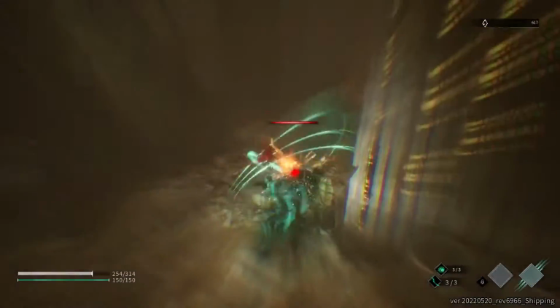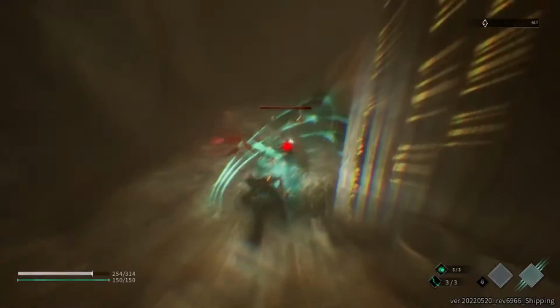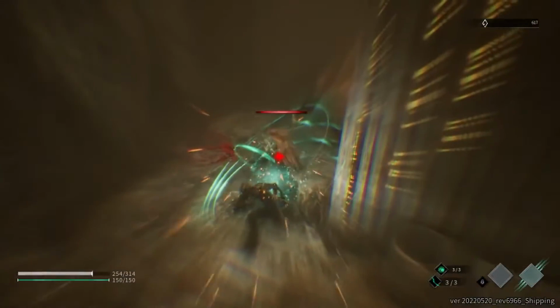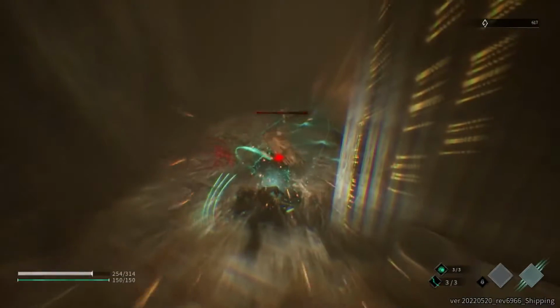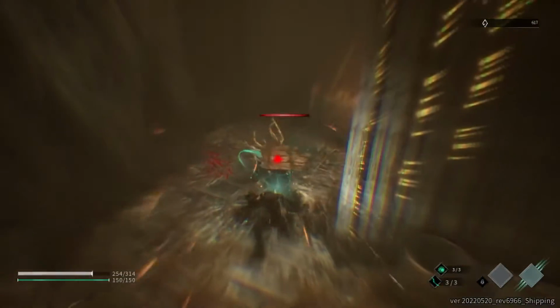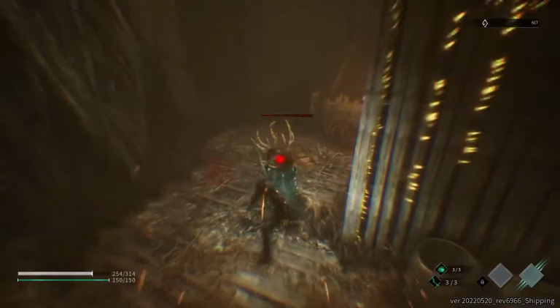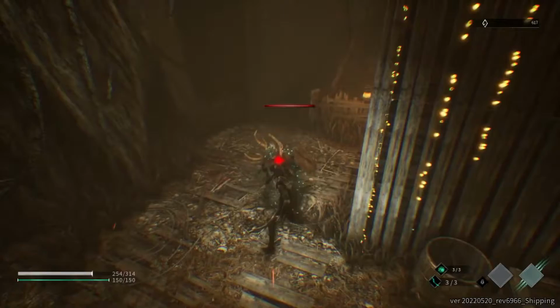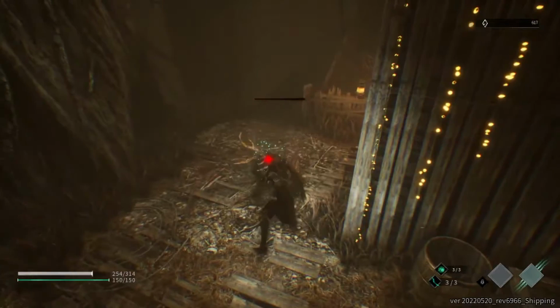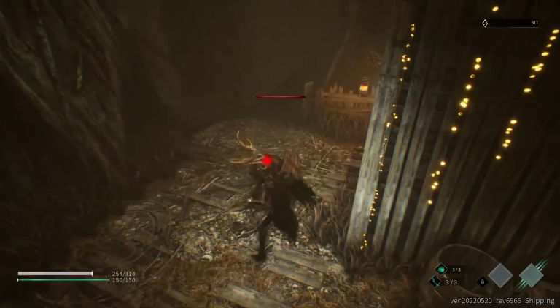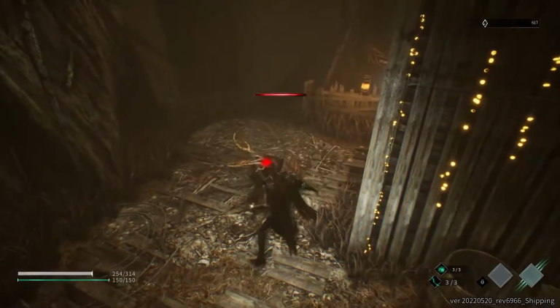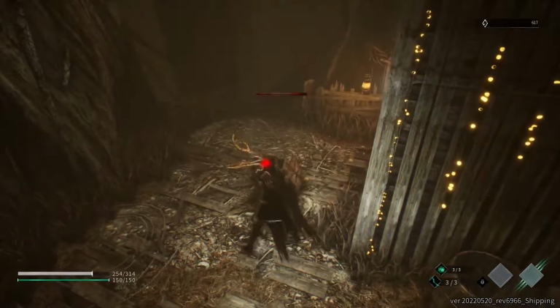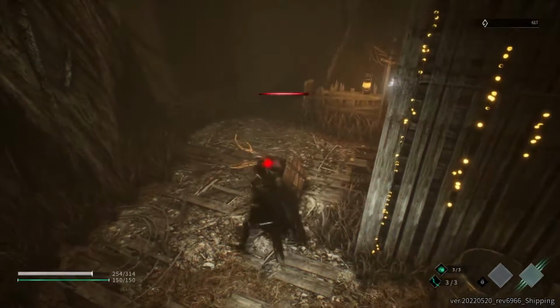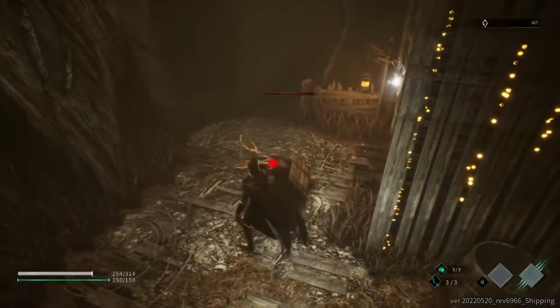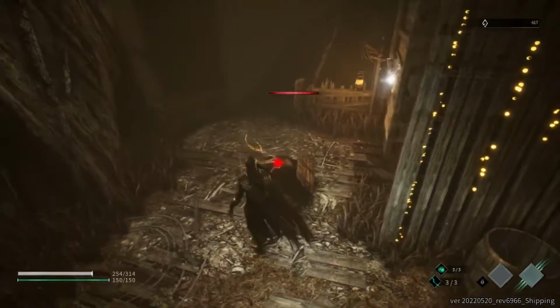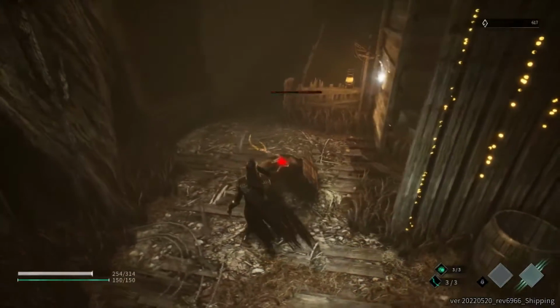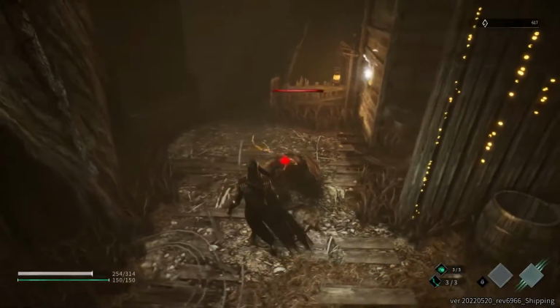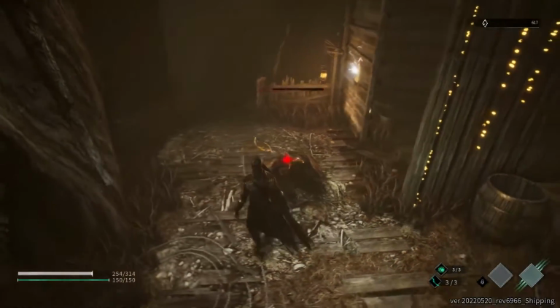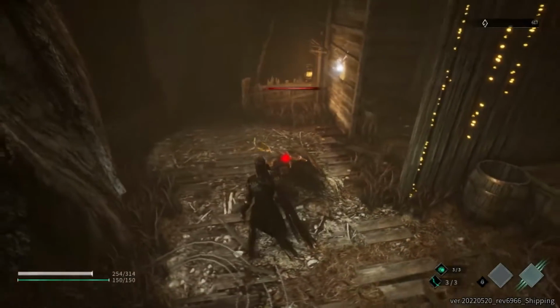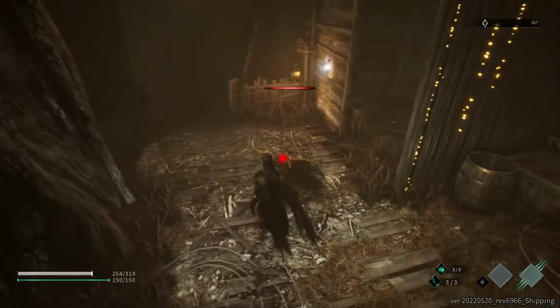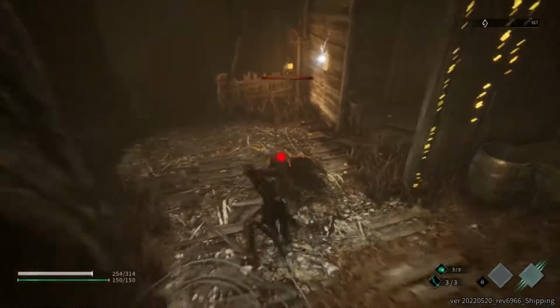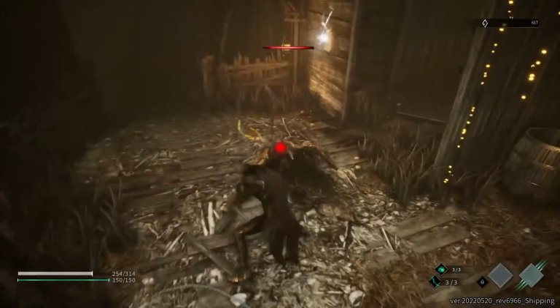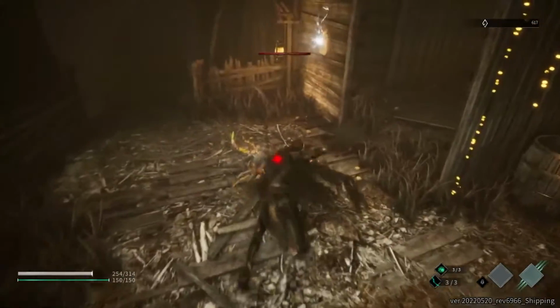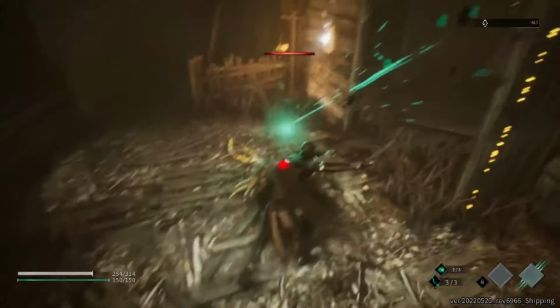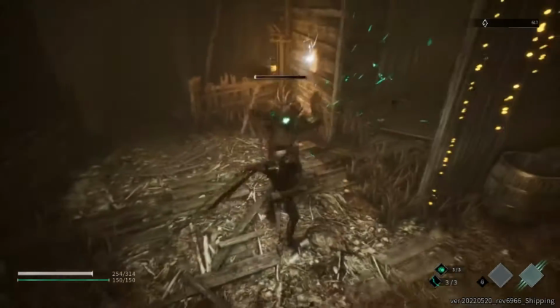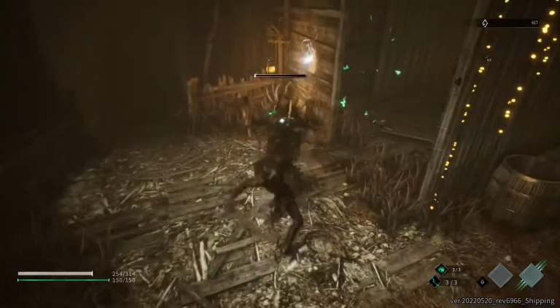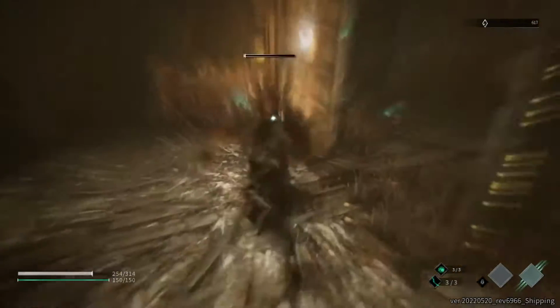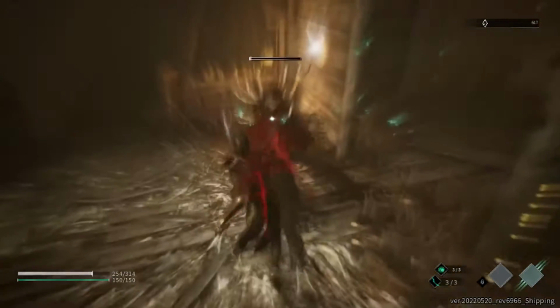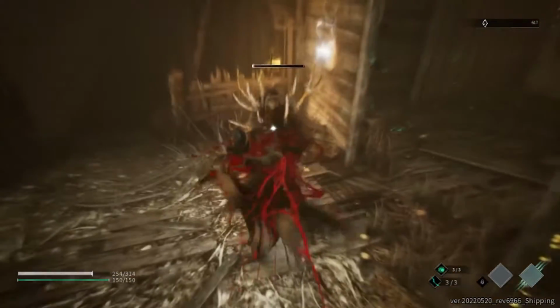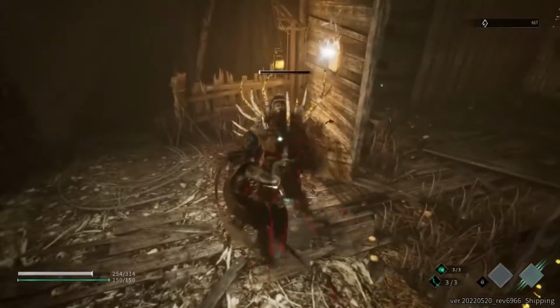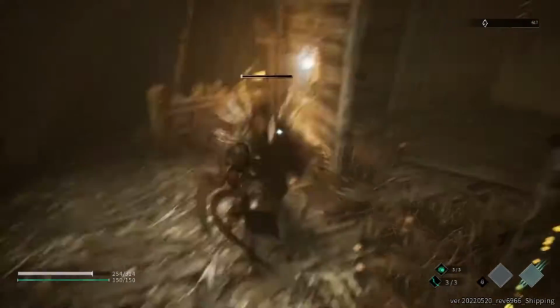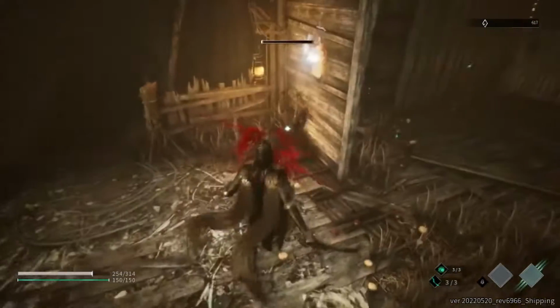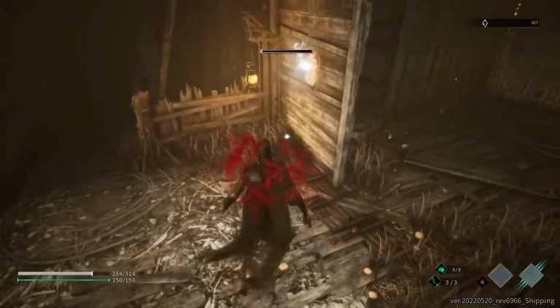When the enemy's health and wounds are both zero, they will become dazed. Approach a dazed enemy to execute them.